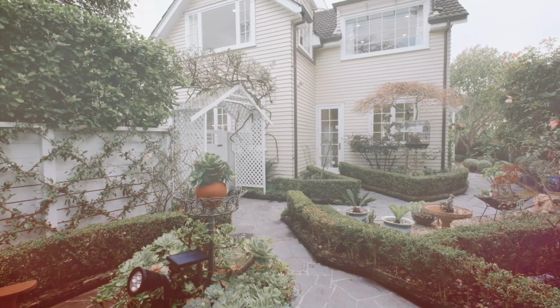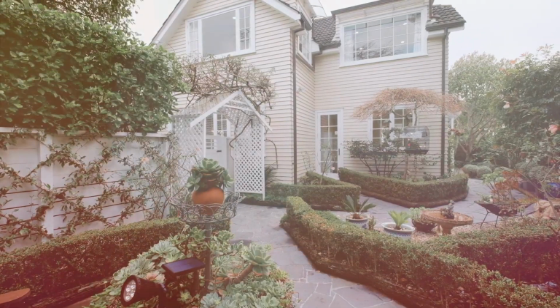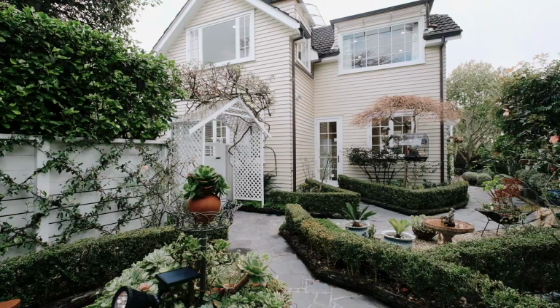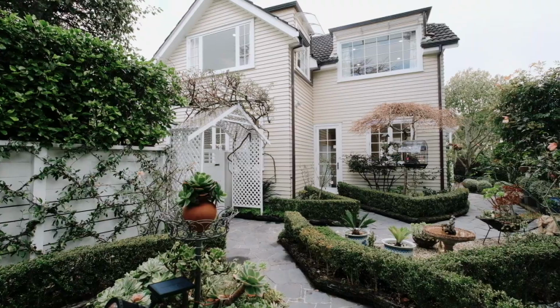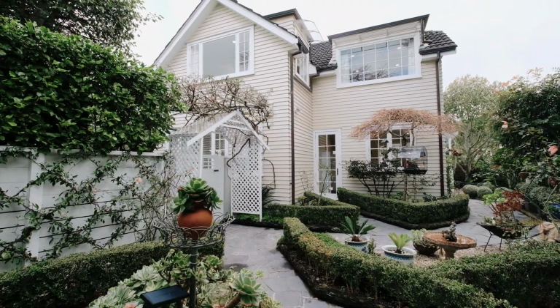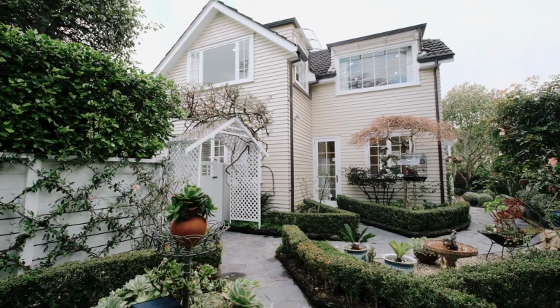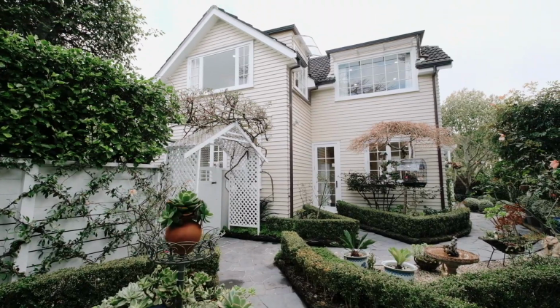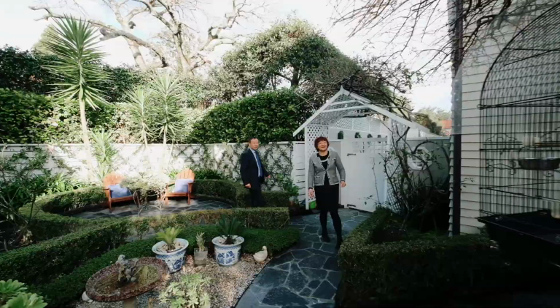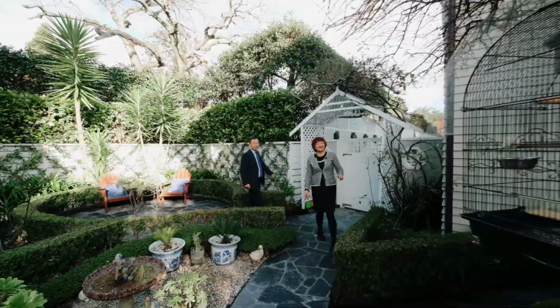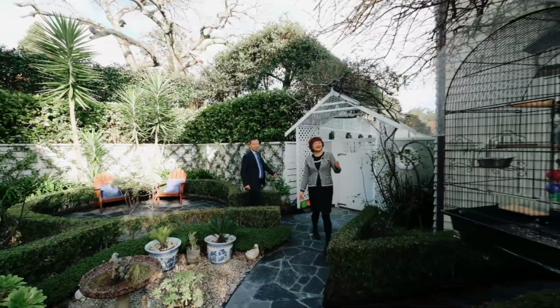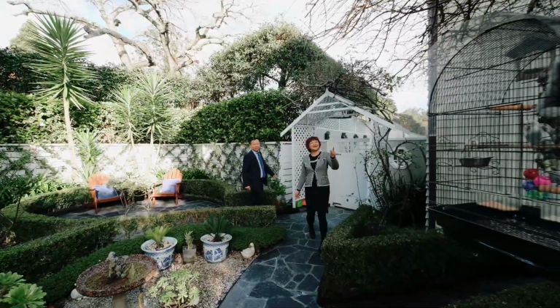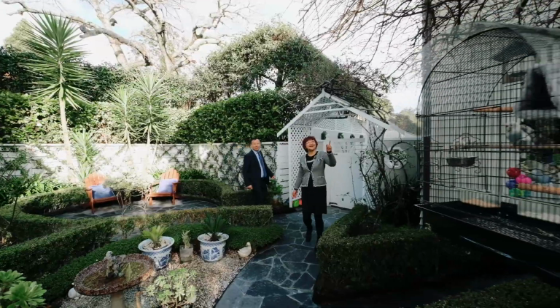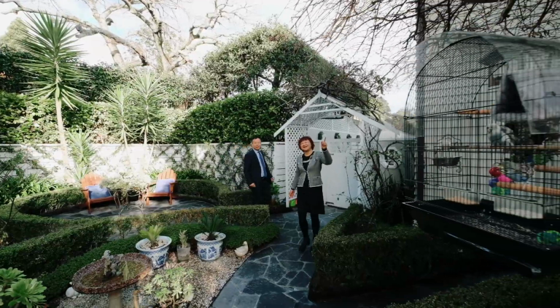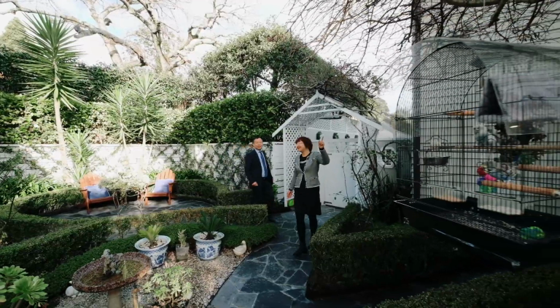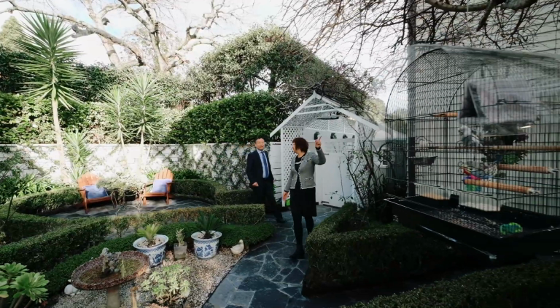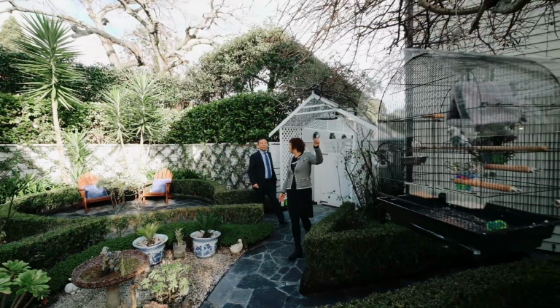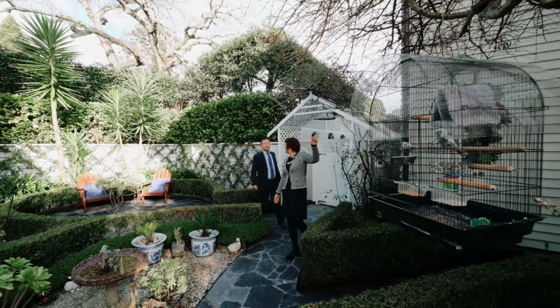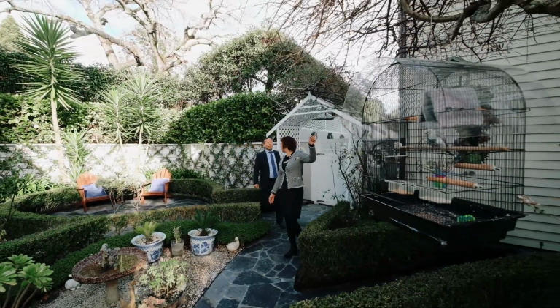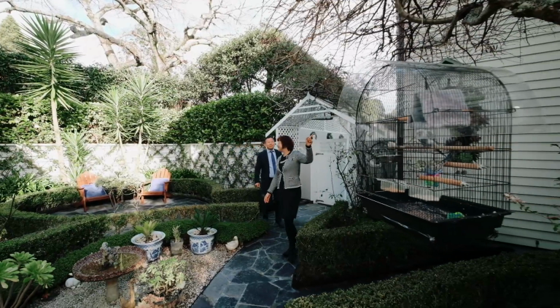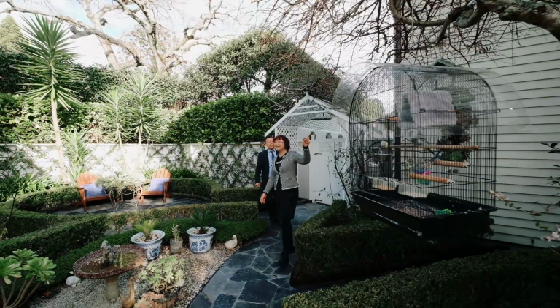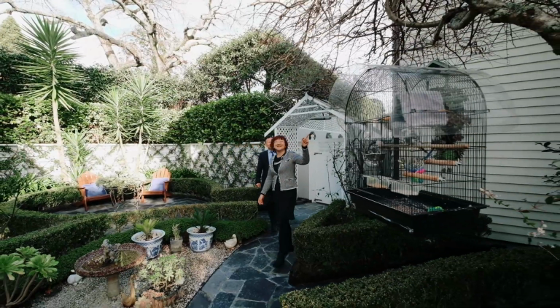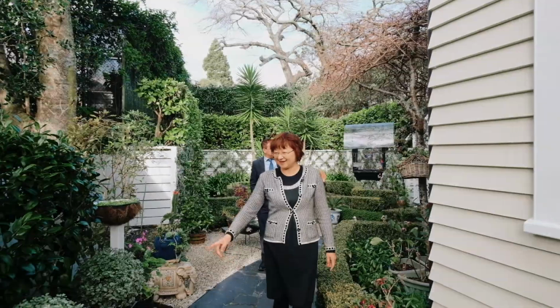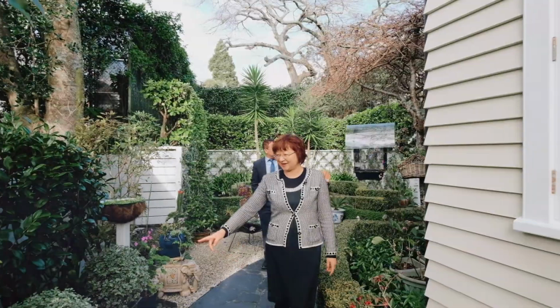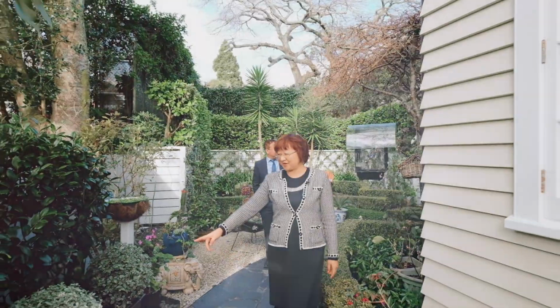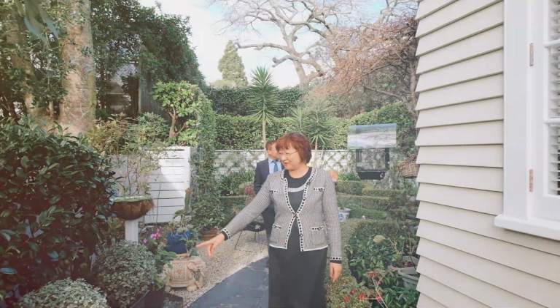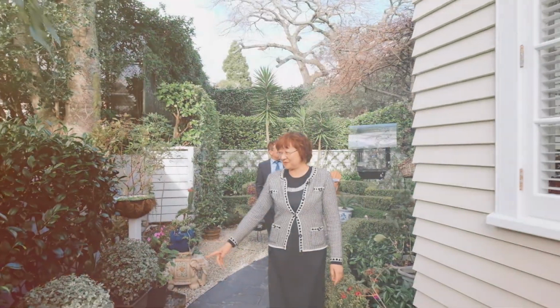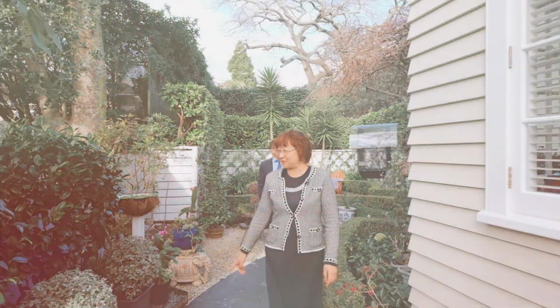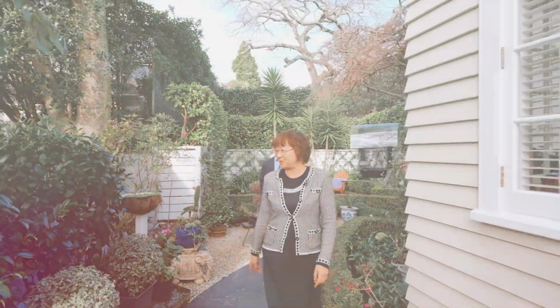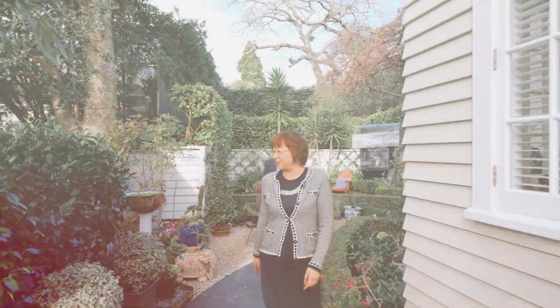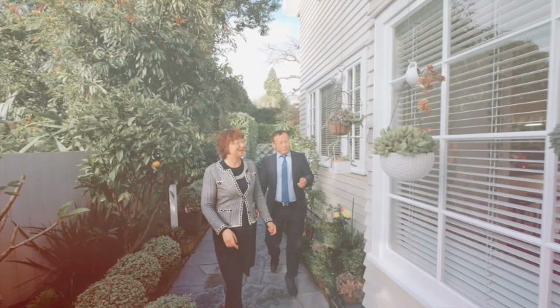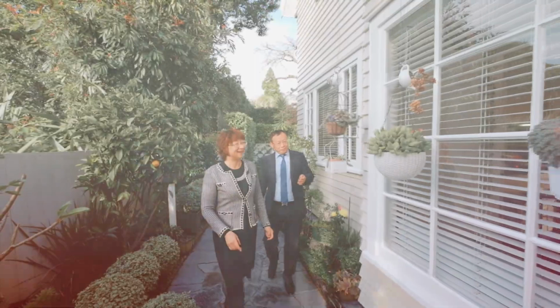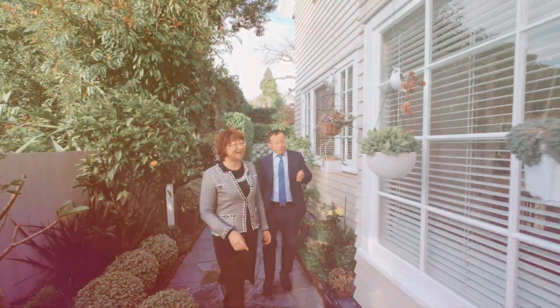Private north-facing, Sandrine-designed garden — you are welcome to enjoy this space all year round.